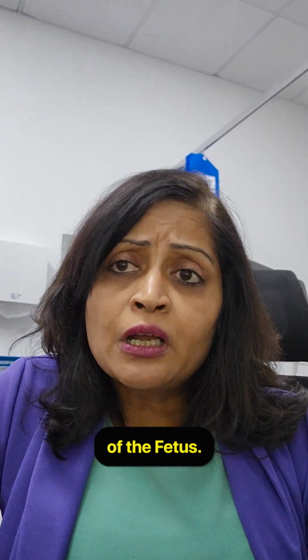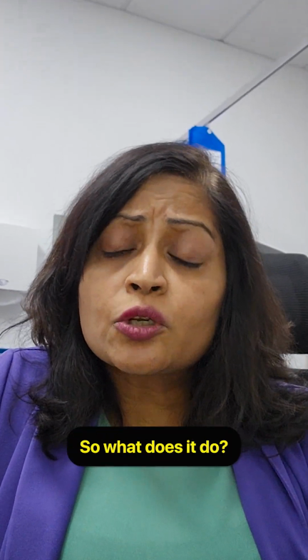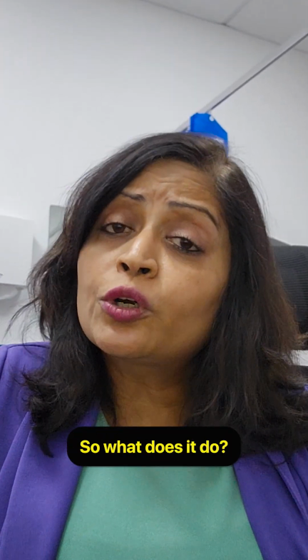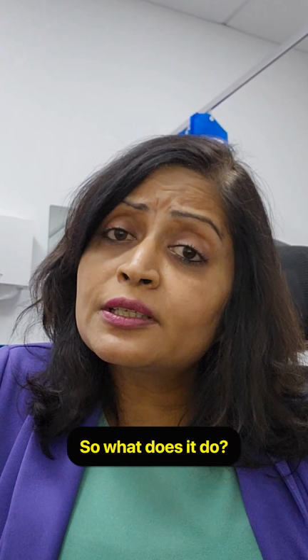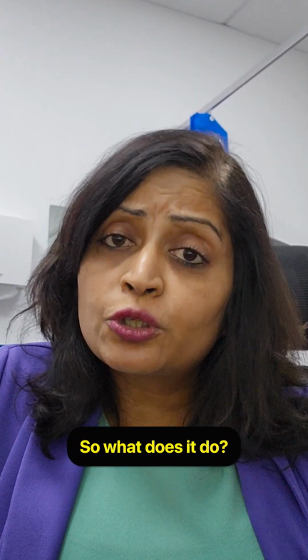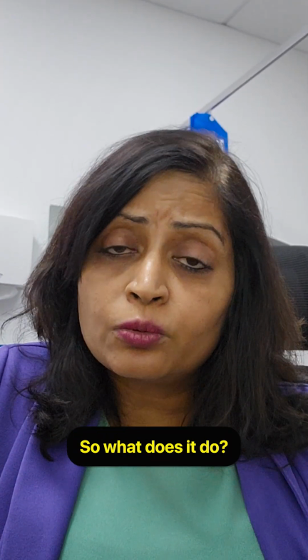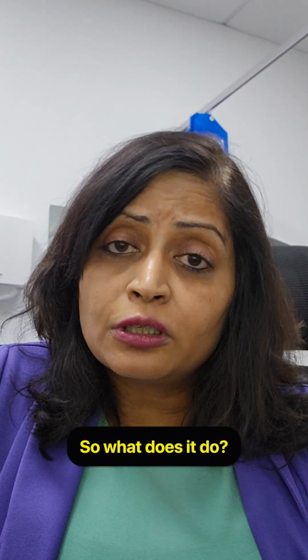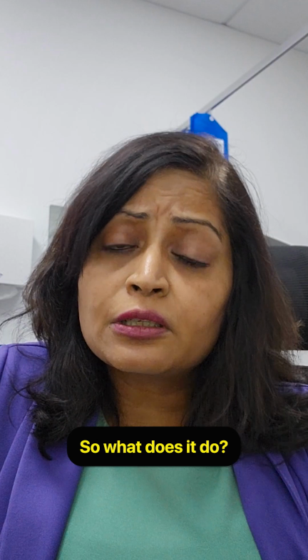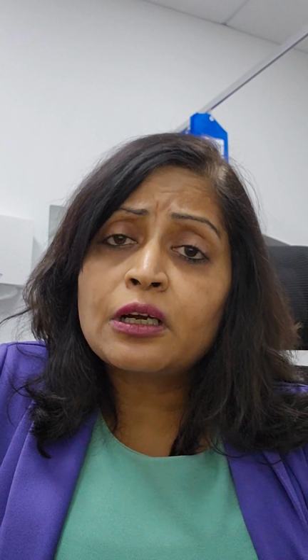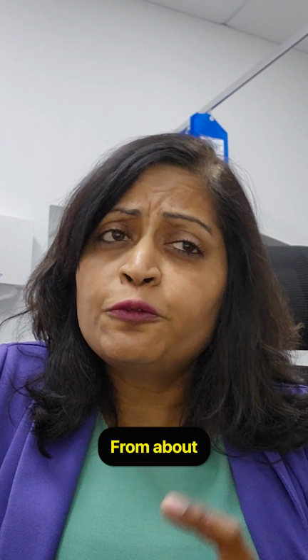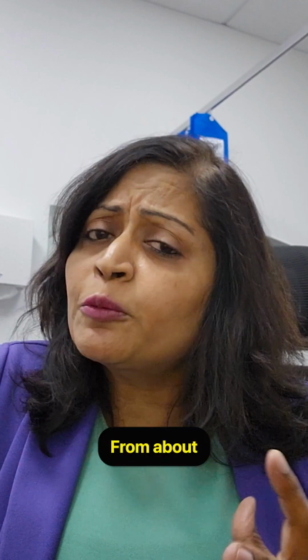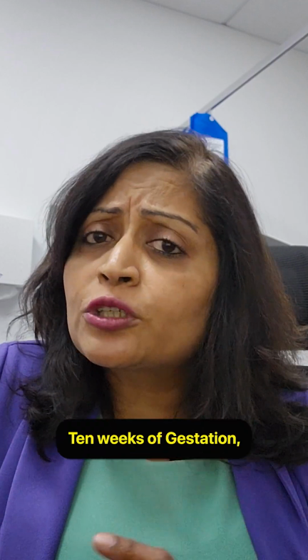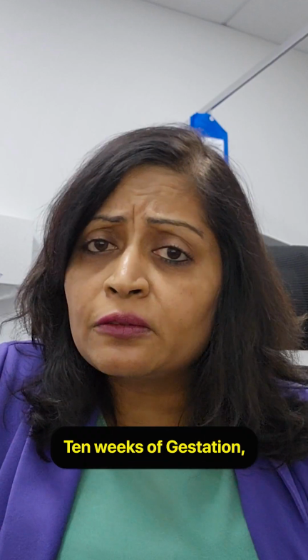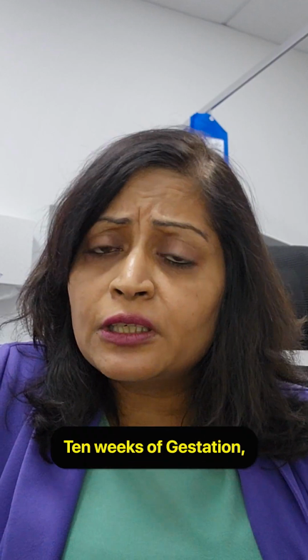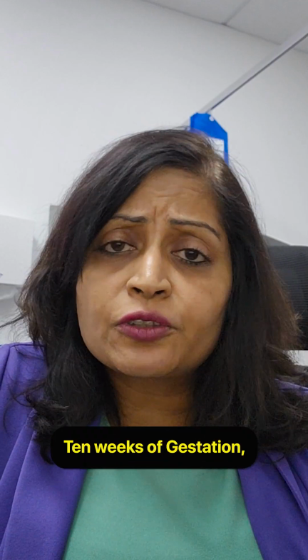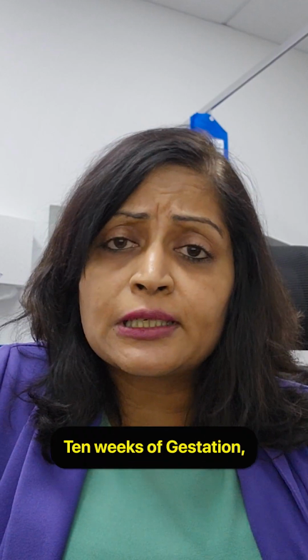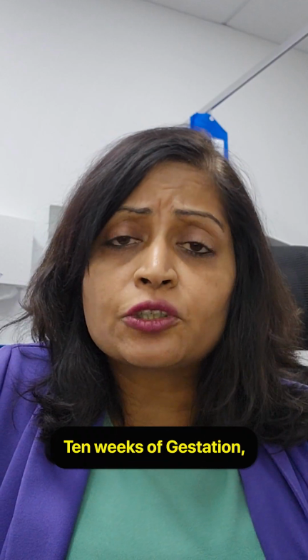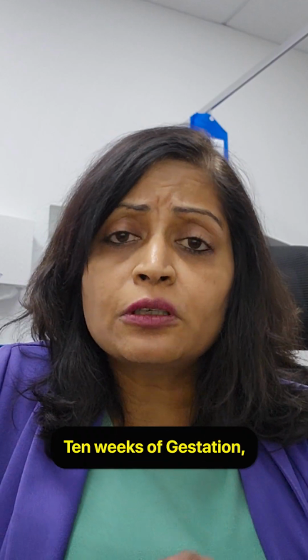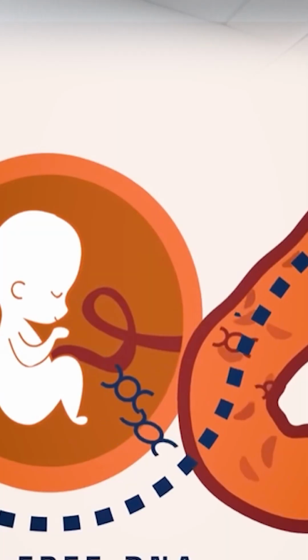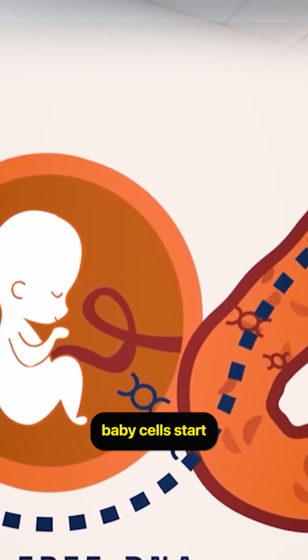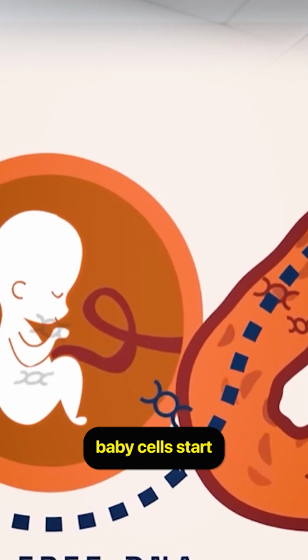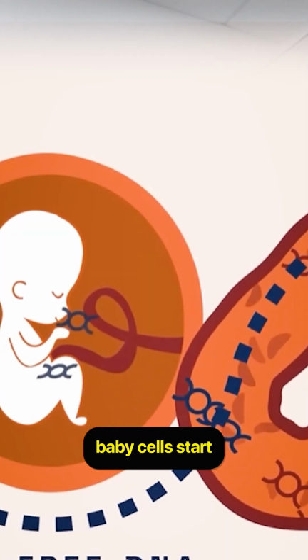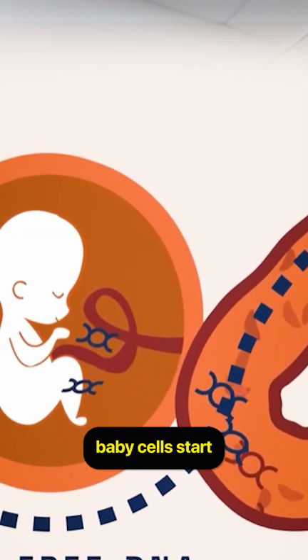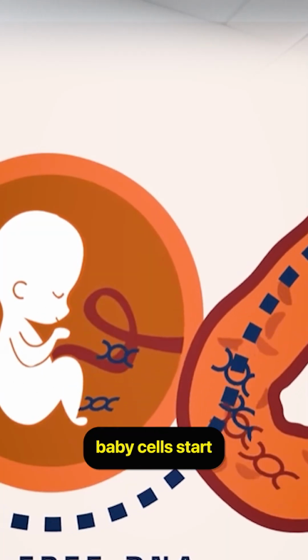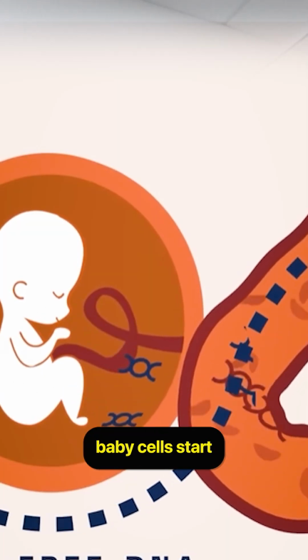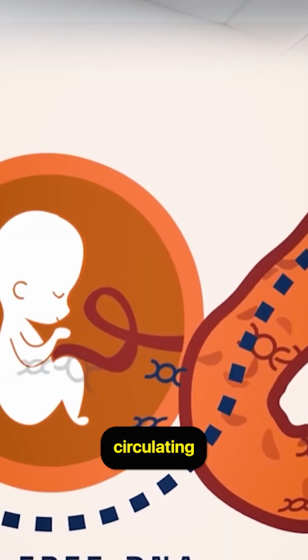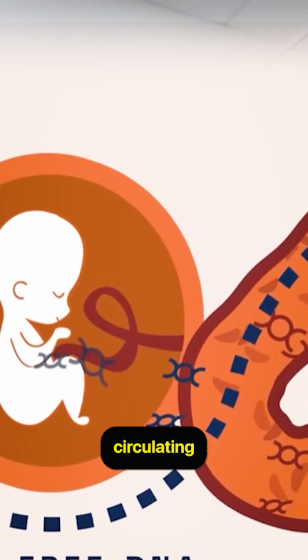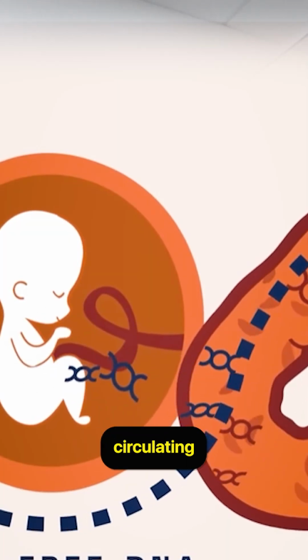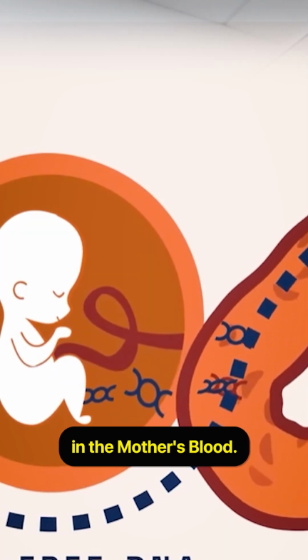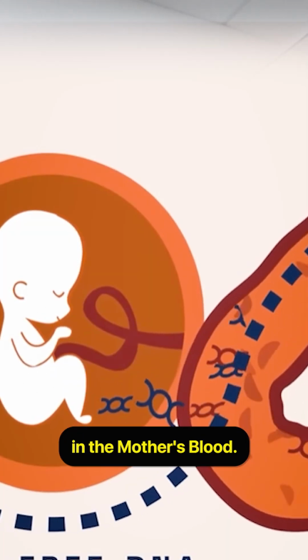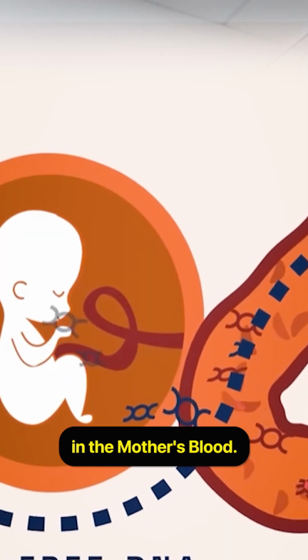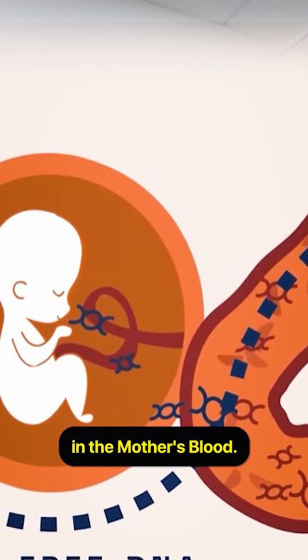So what does it do? From about 10 weeks of gestation, baby's cells start circulating in the mother's blood.